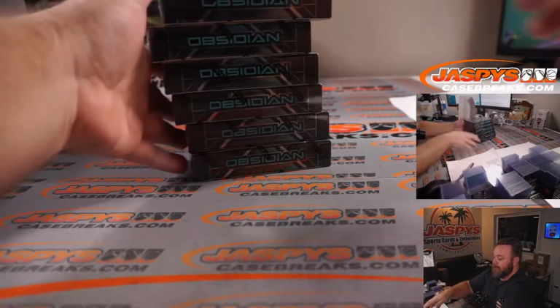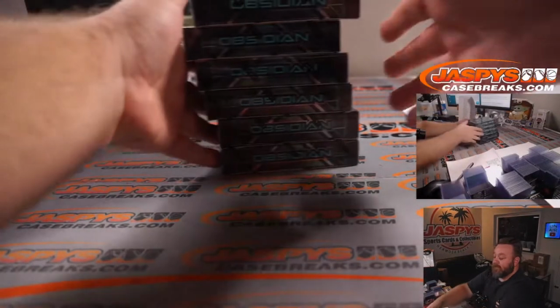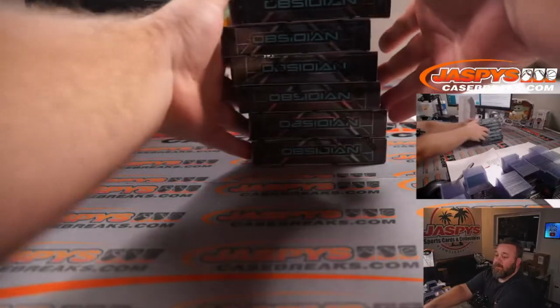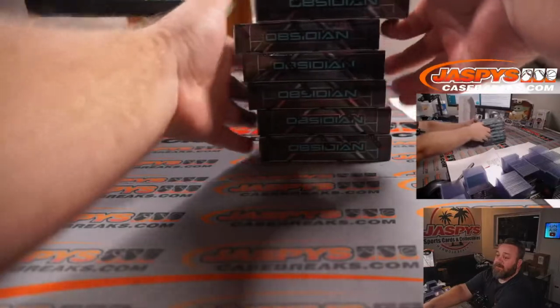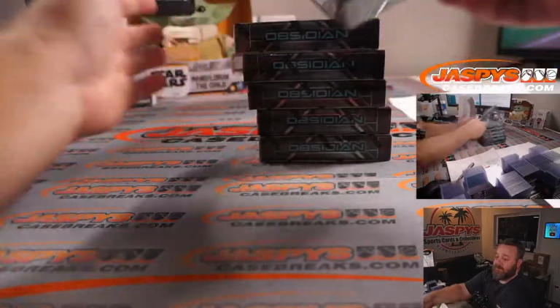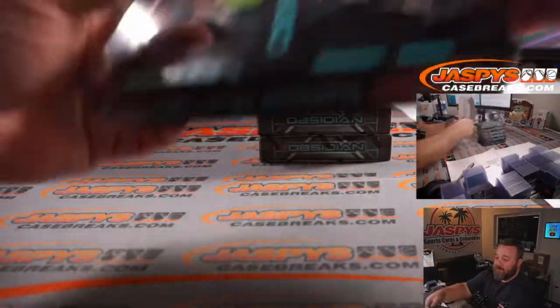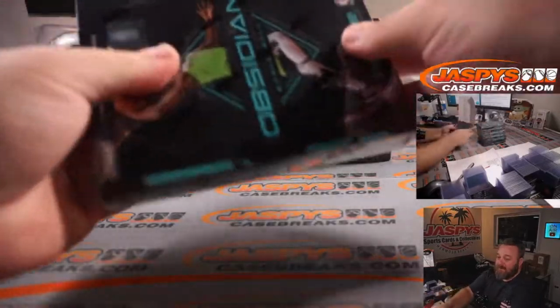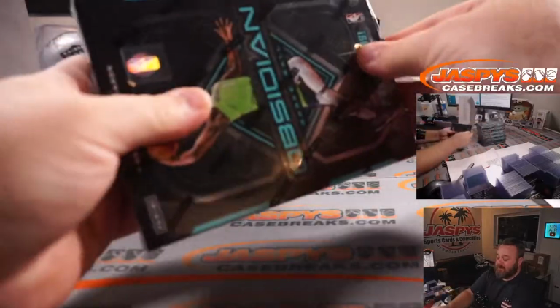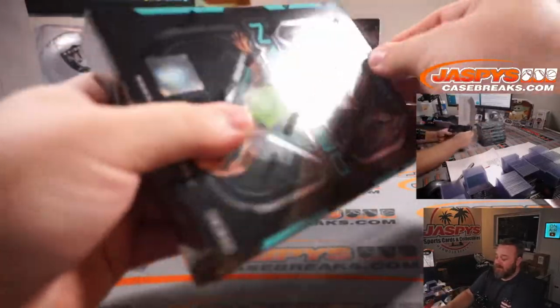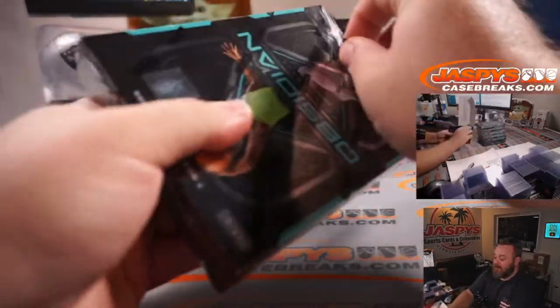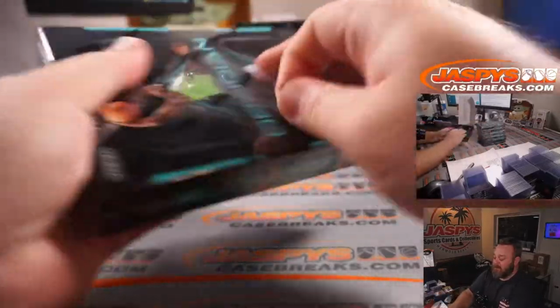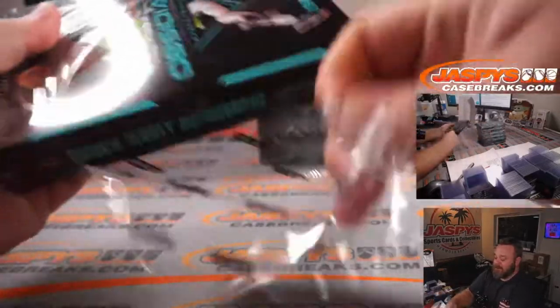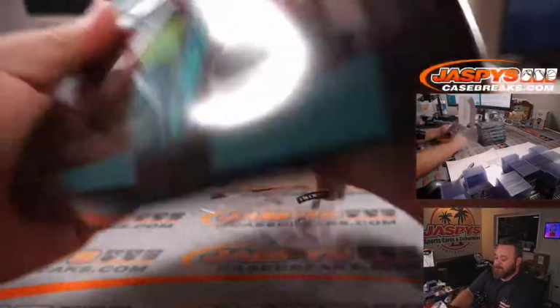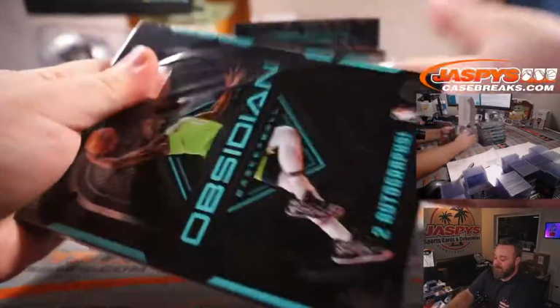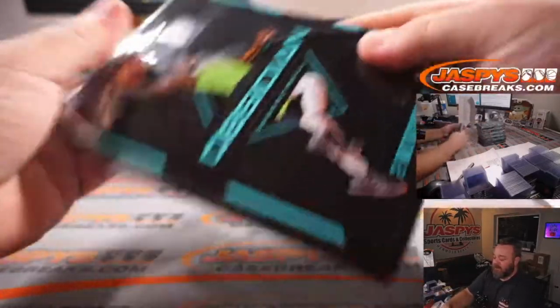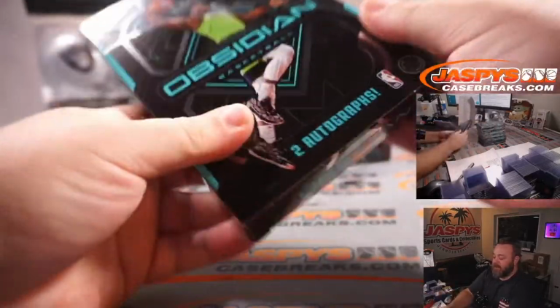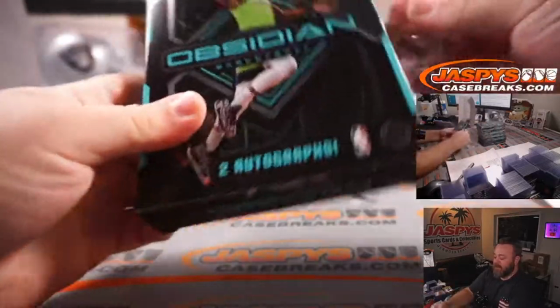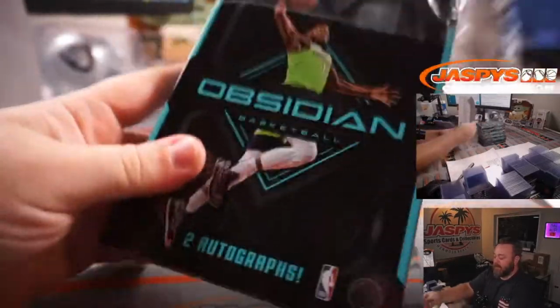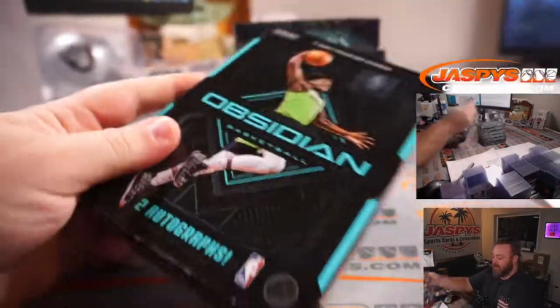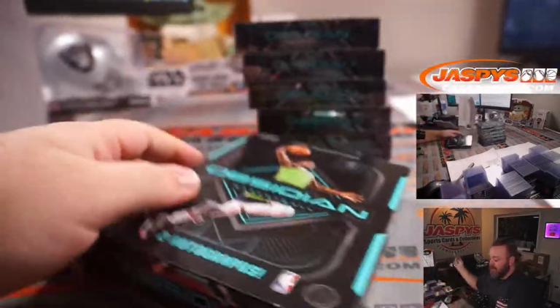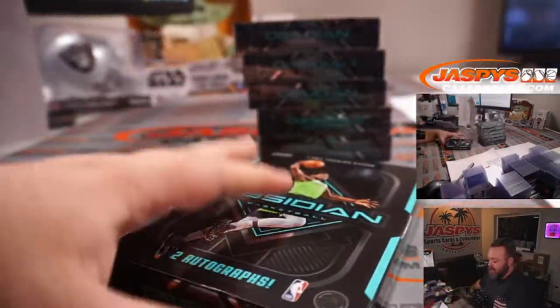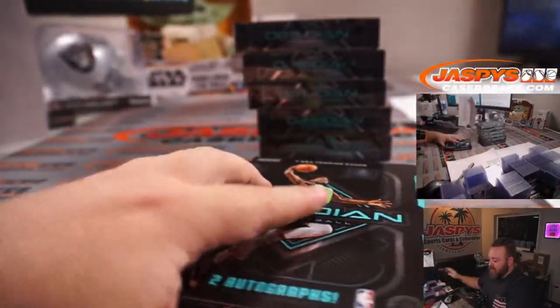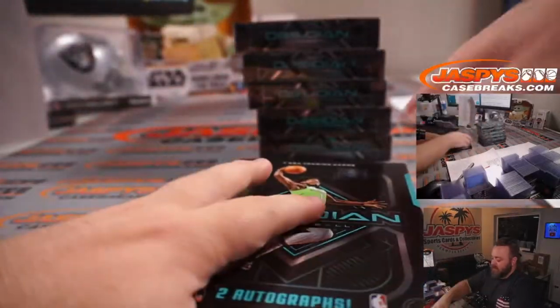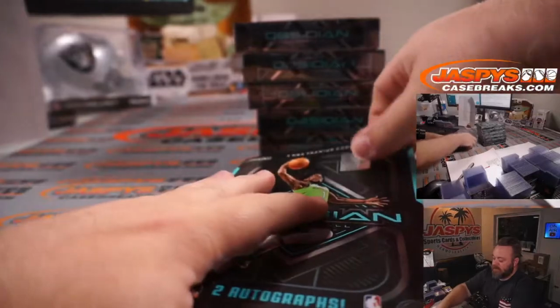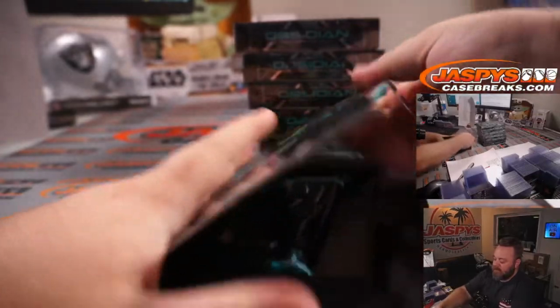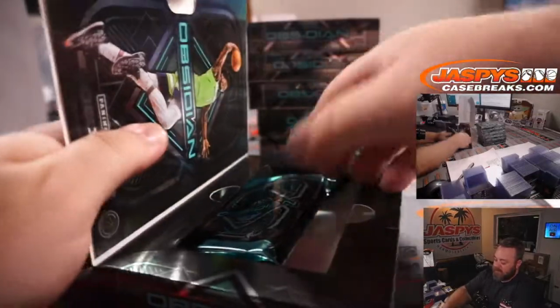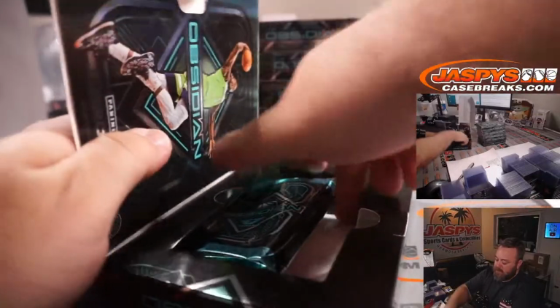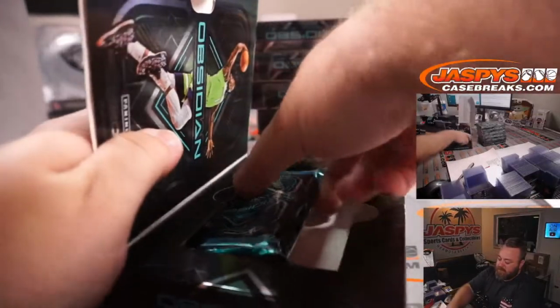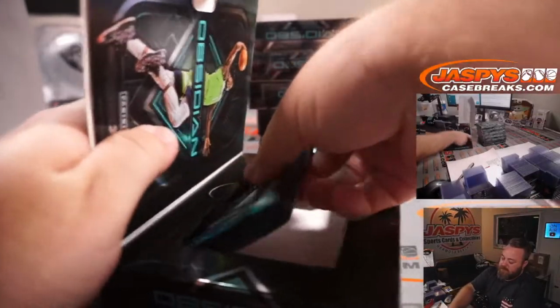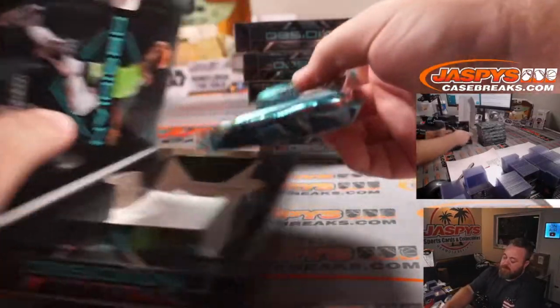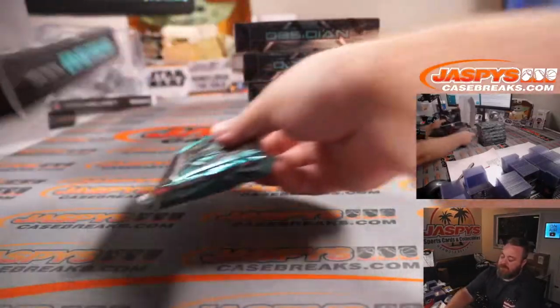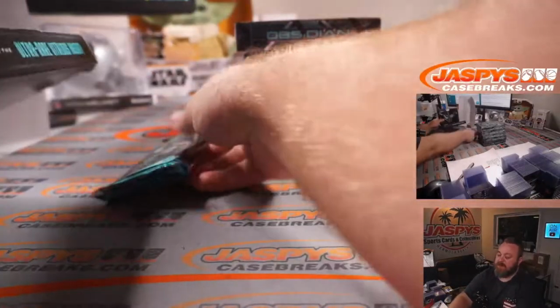There are our six boxes. I'm going to pop out the packs.